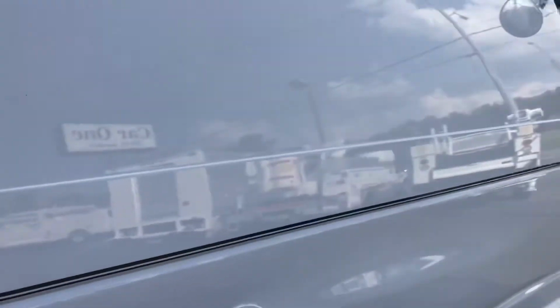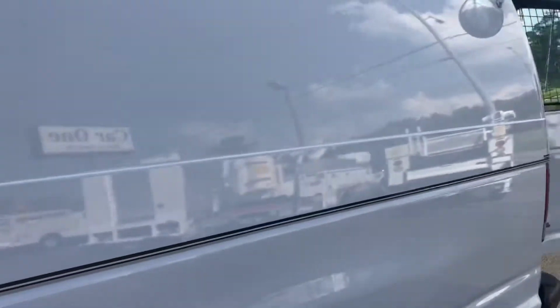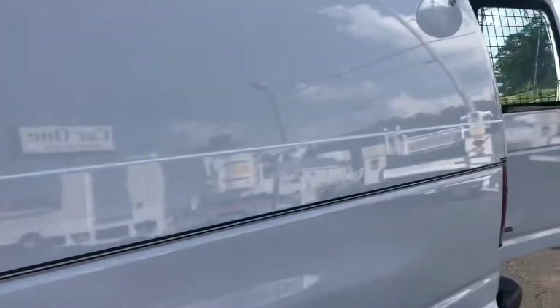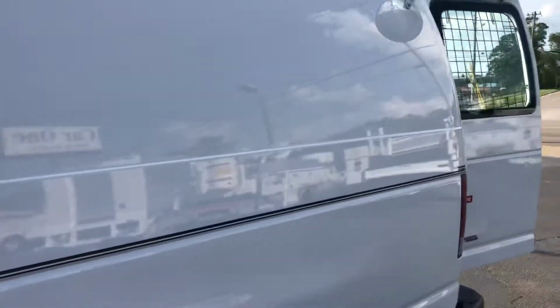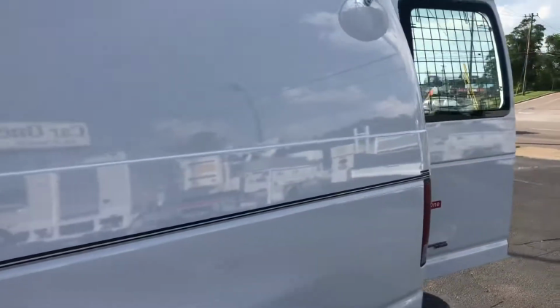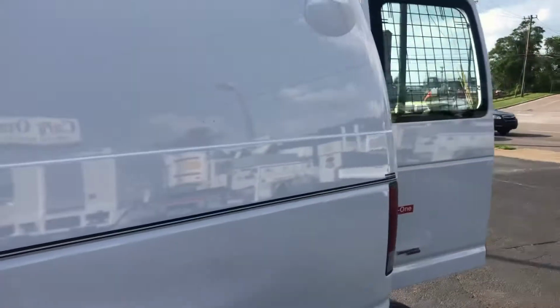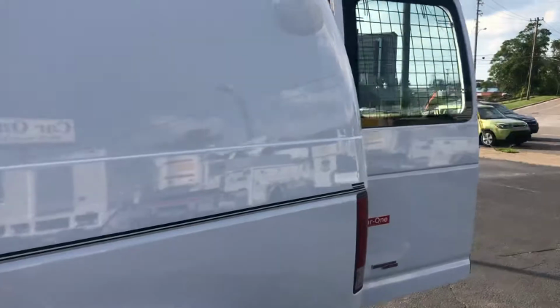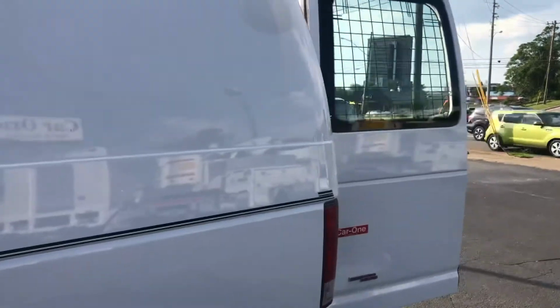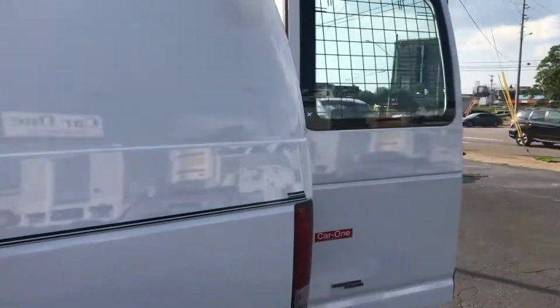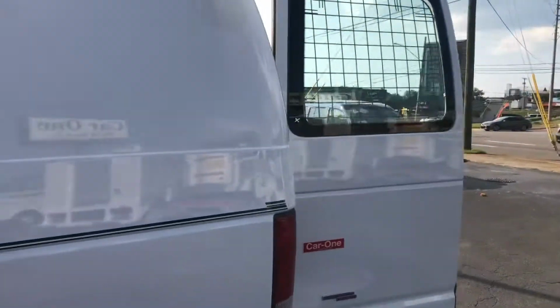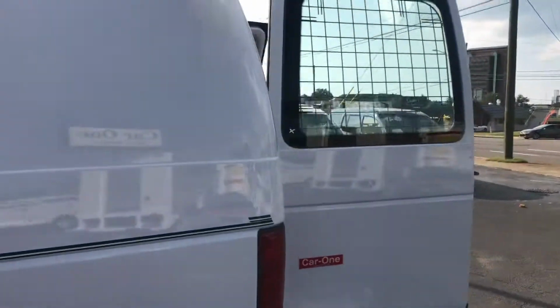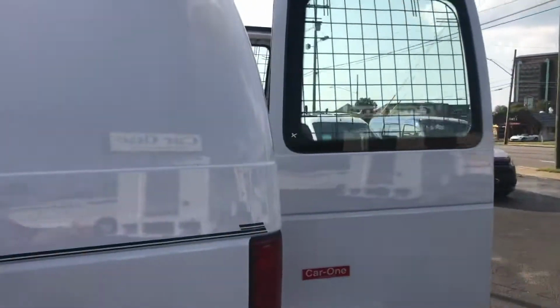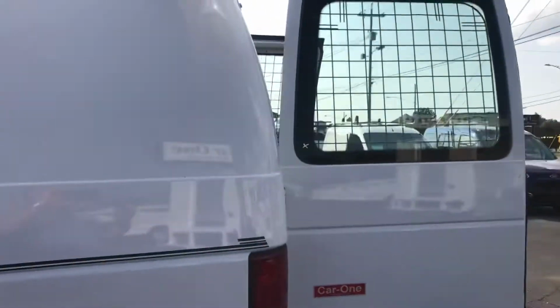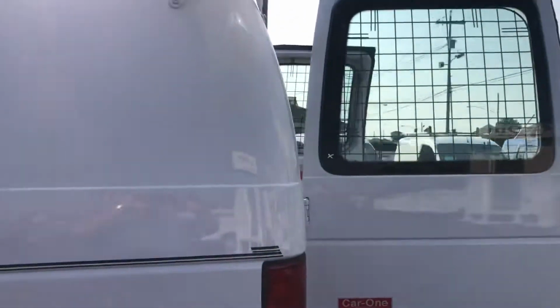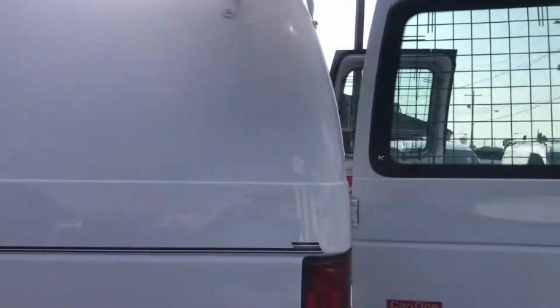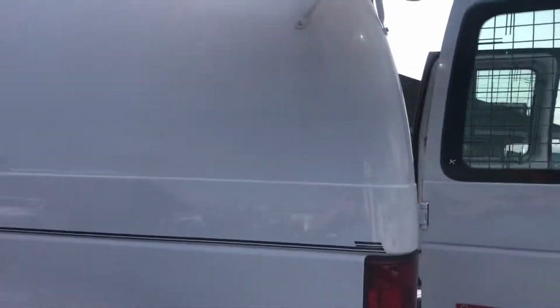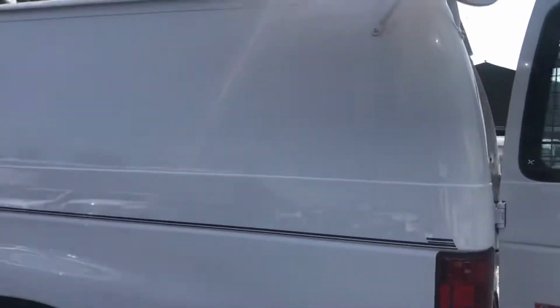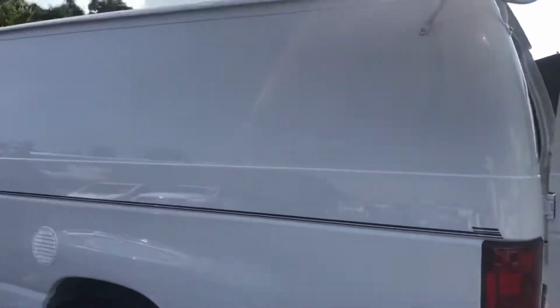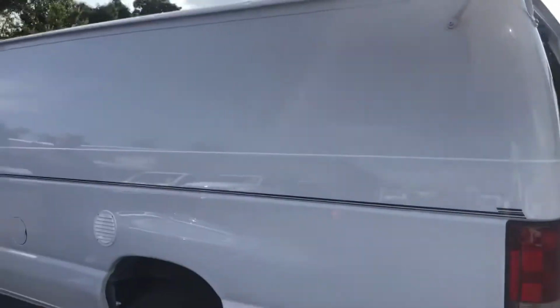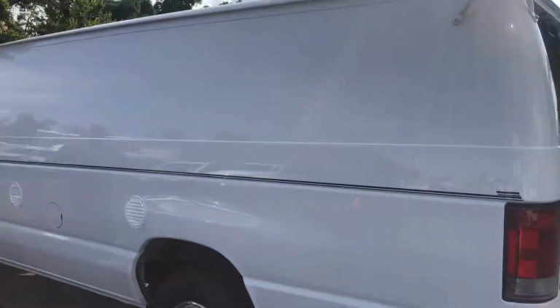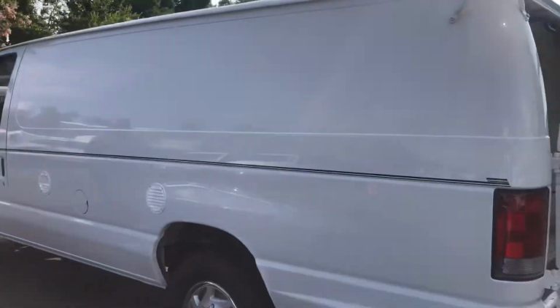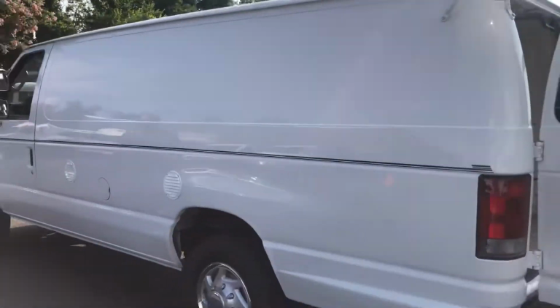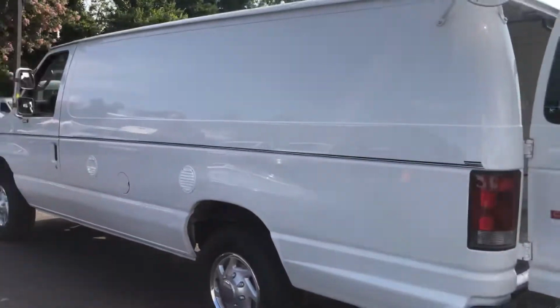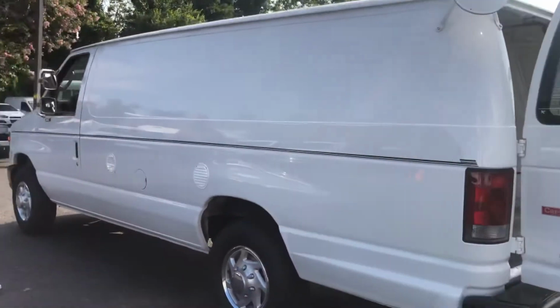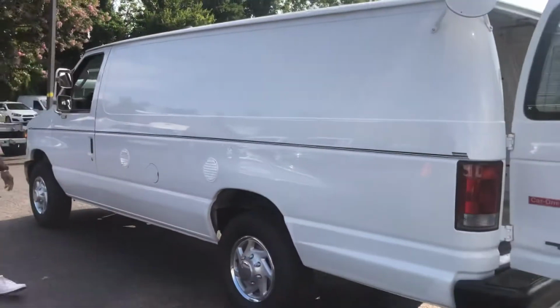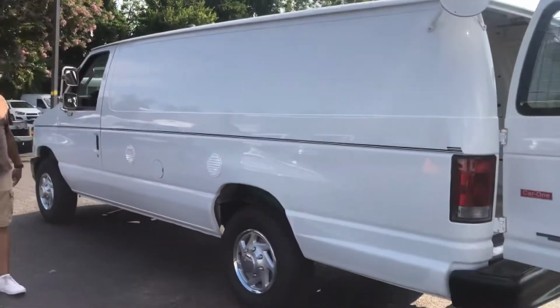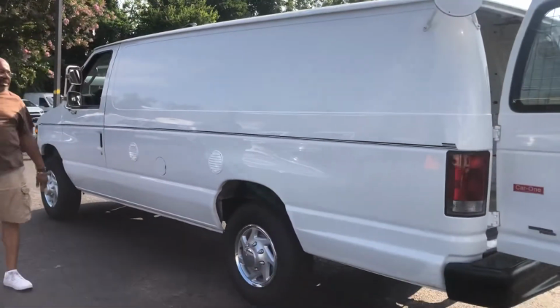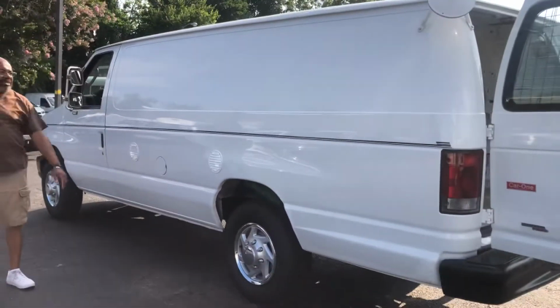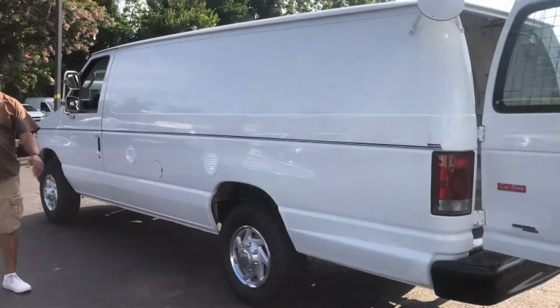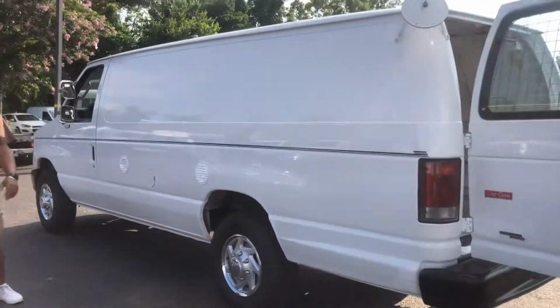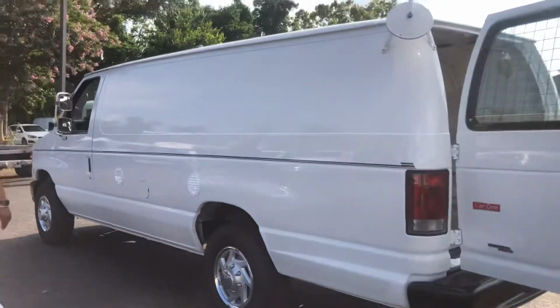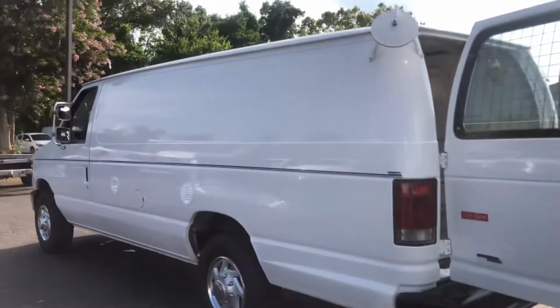As you can see, it's in really good condition. There's hardly any dents or dings or anything on it.